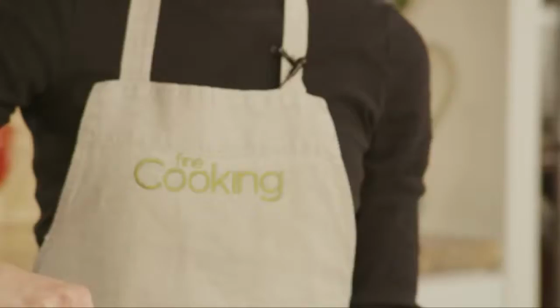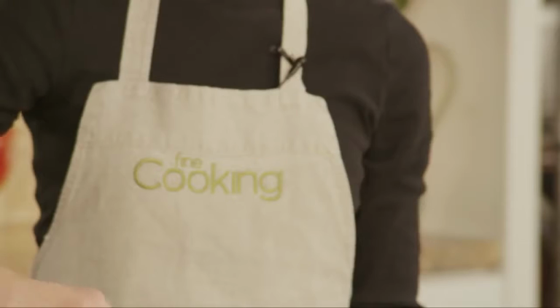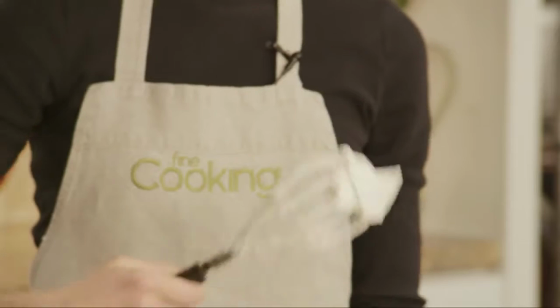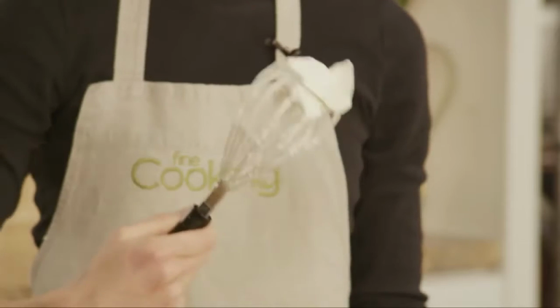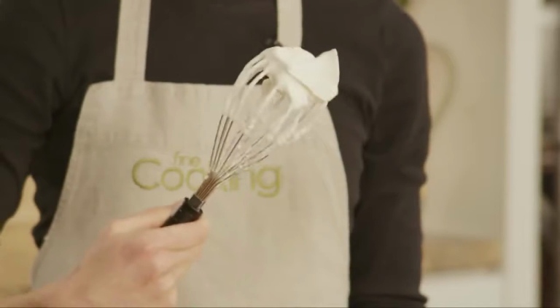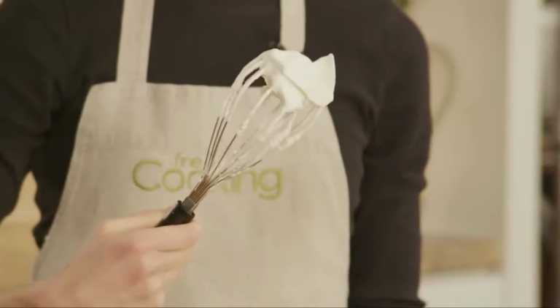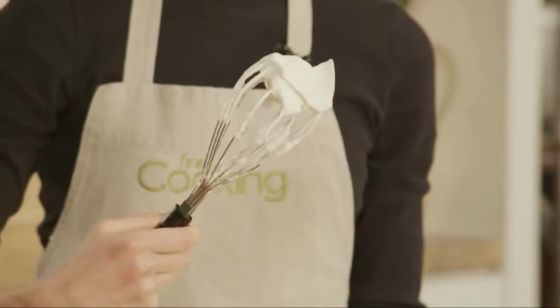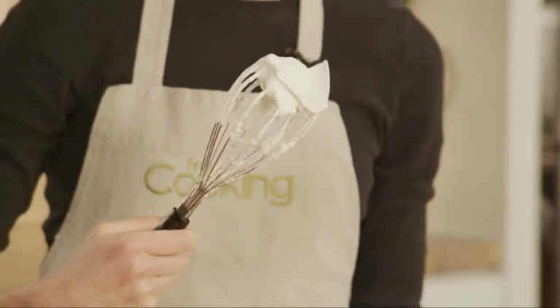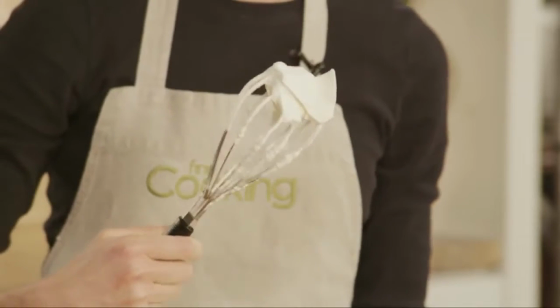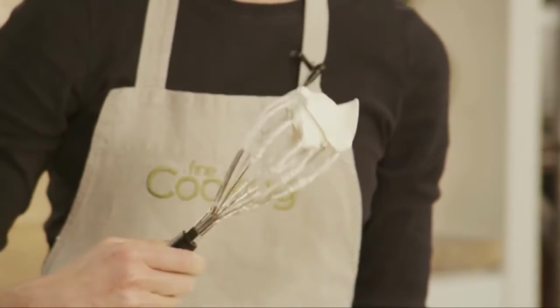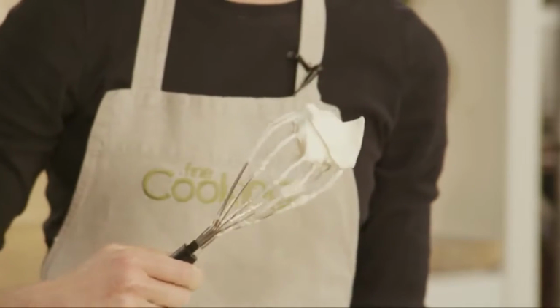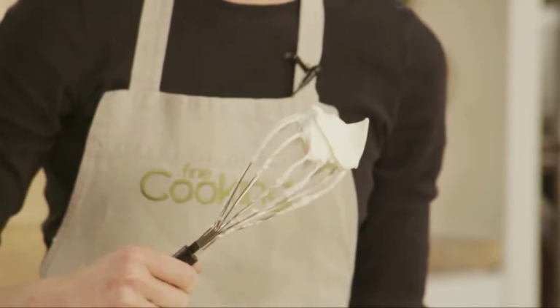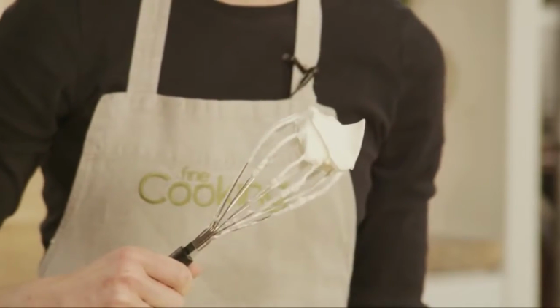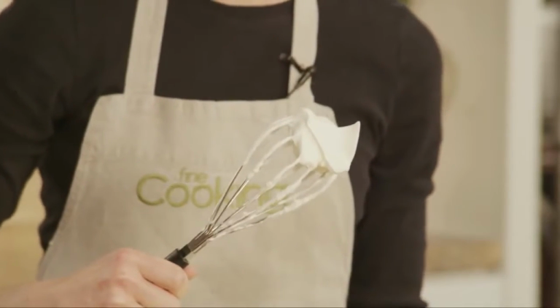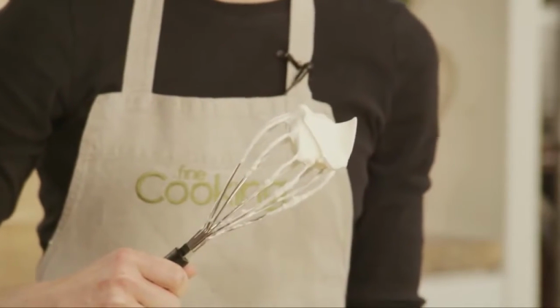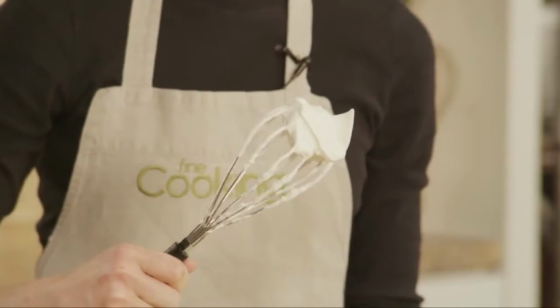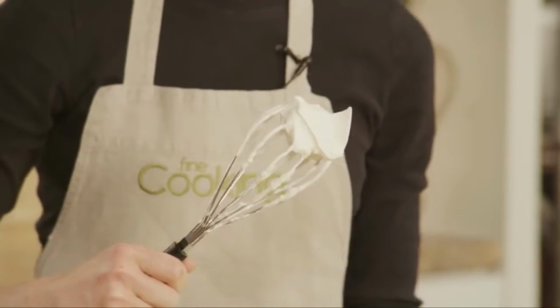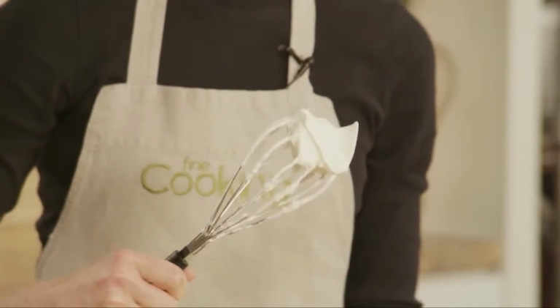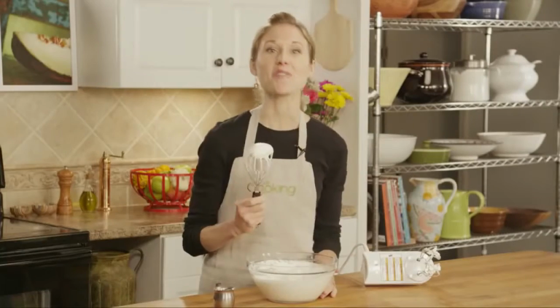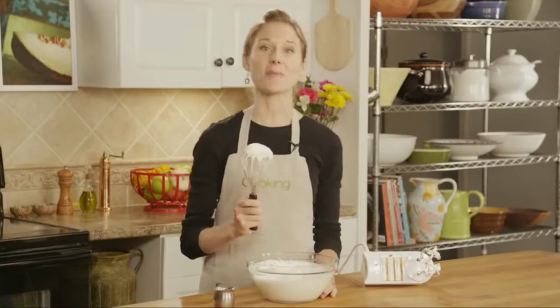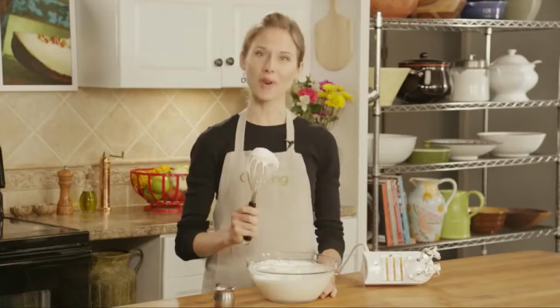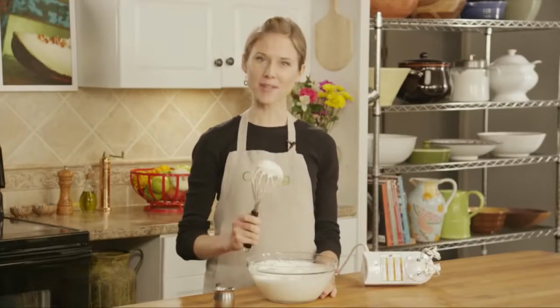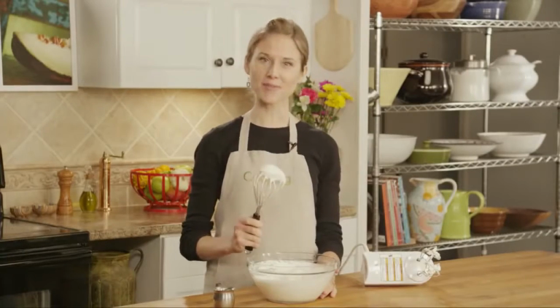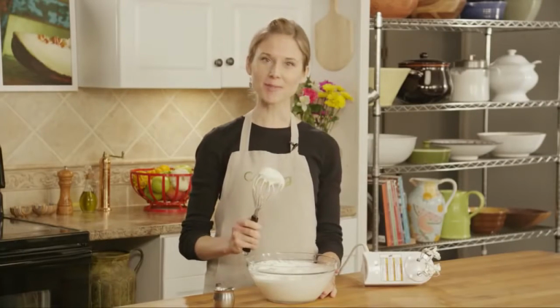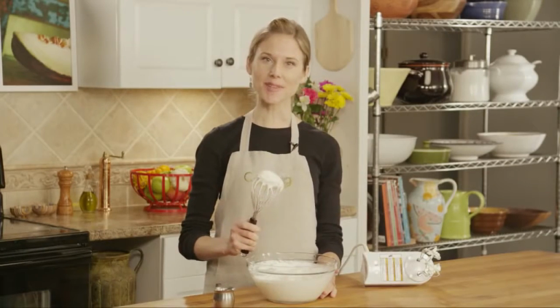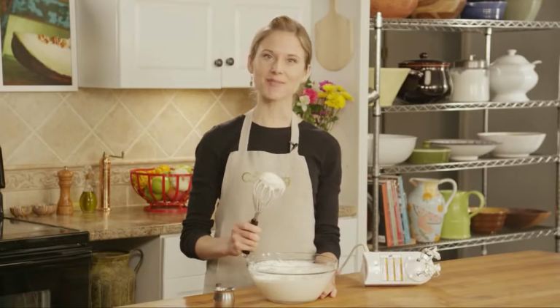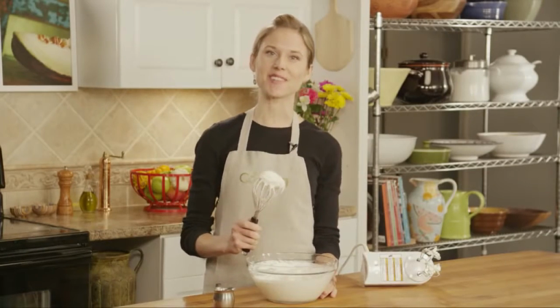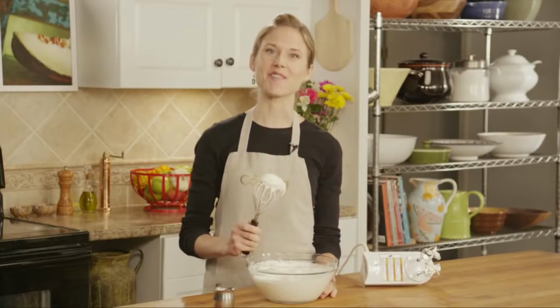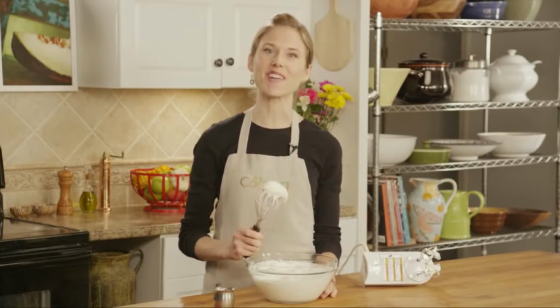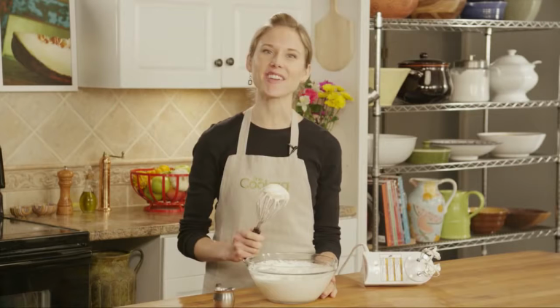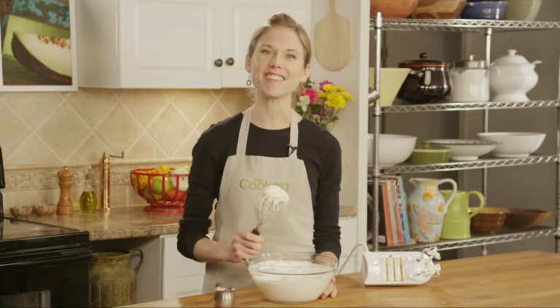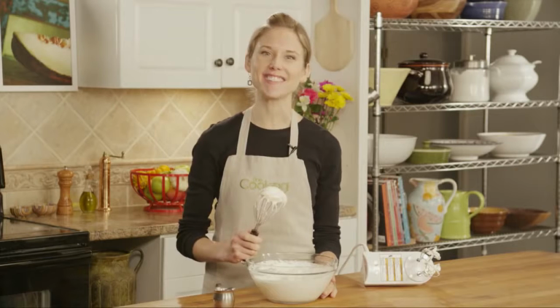Beautiful. Your whipped cream is saved. For more tips and recipes, visit finecooking.com.